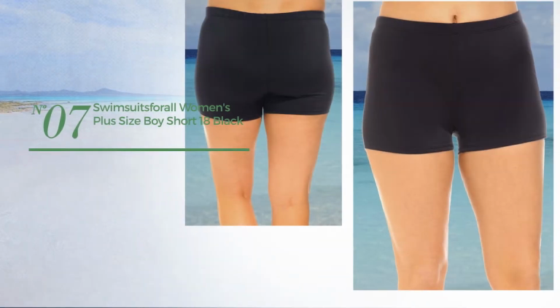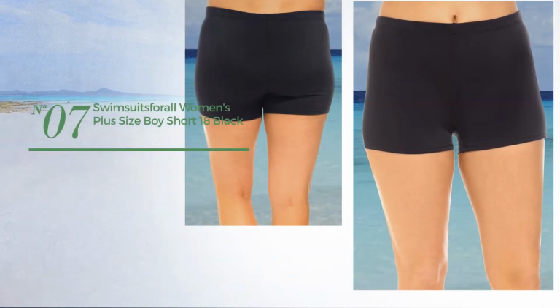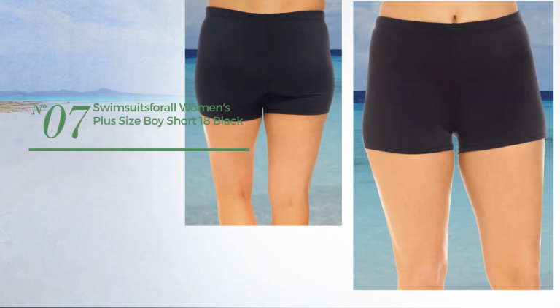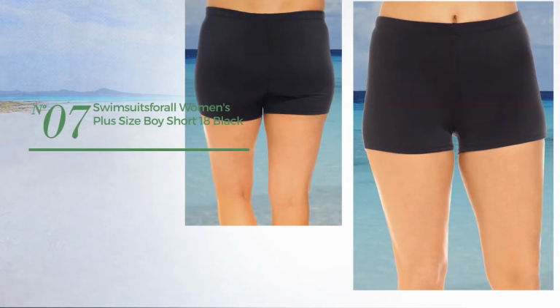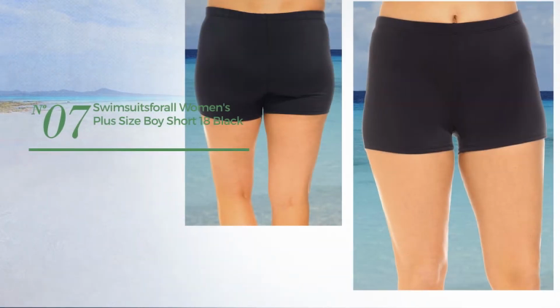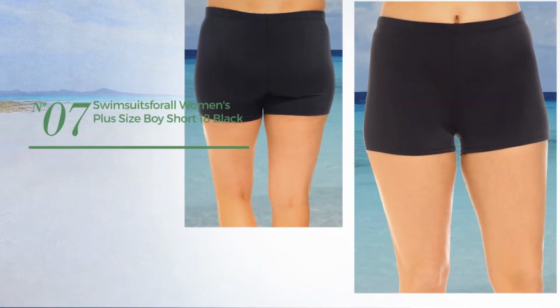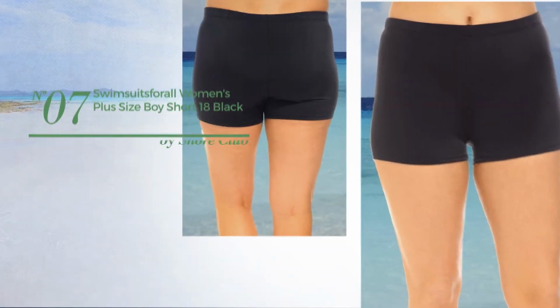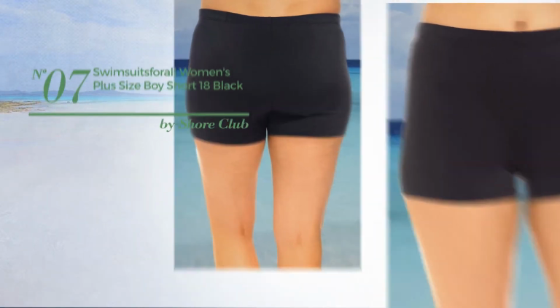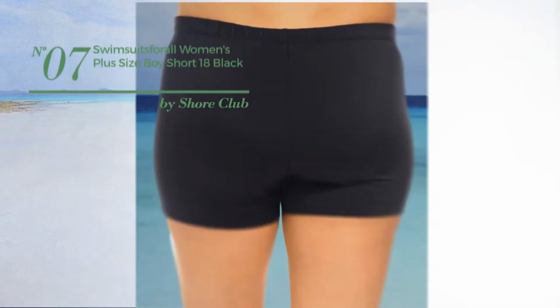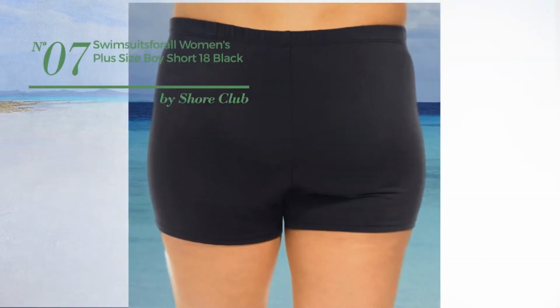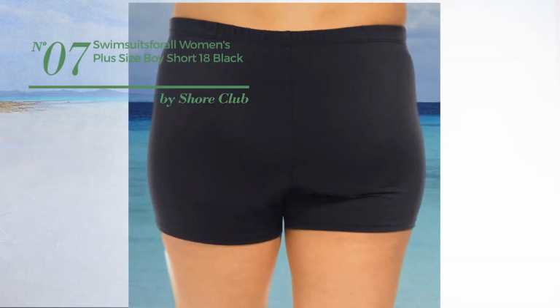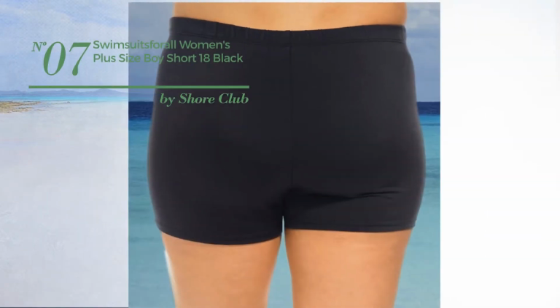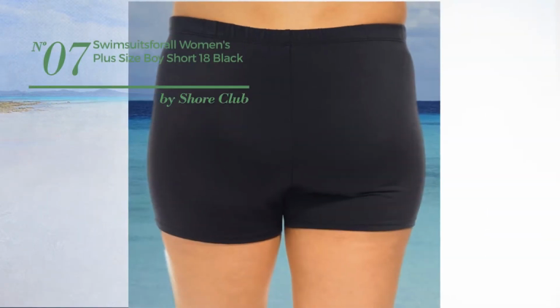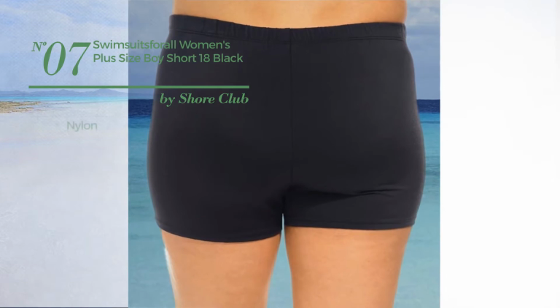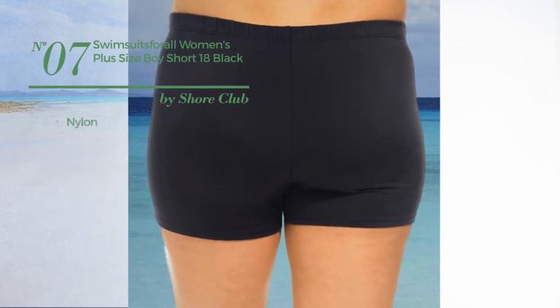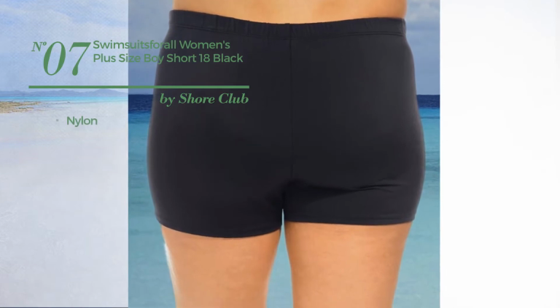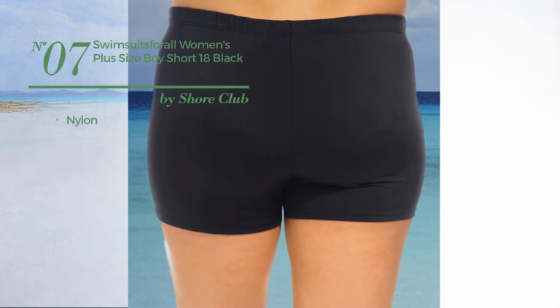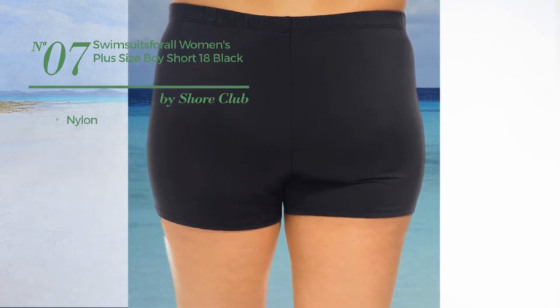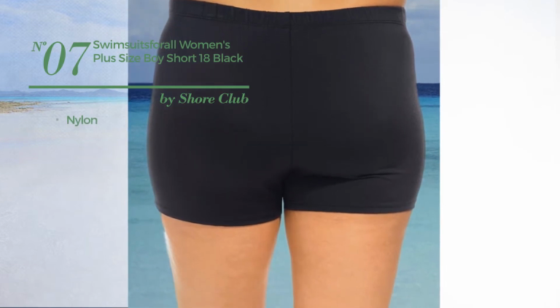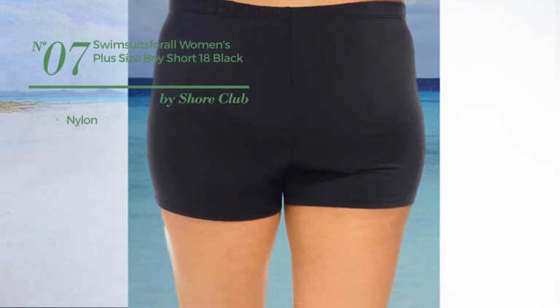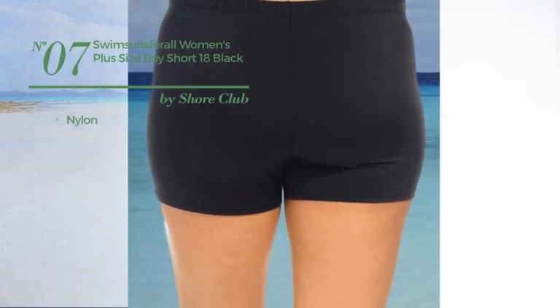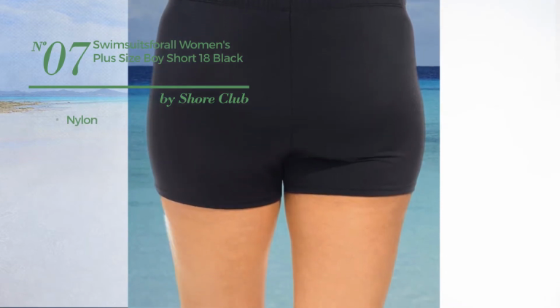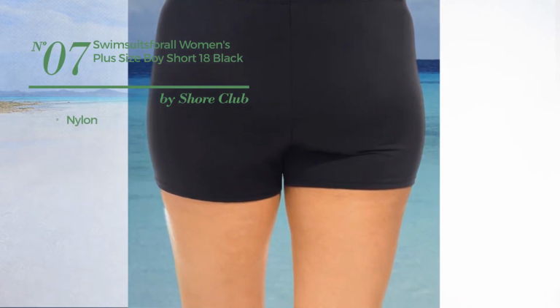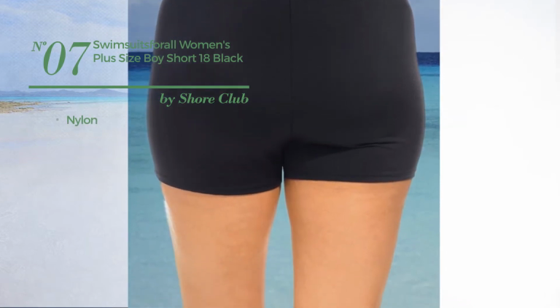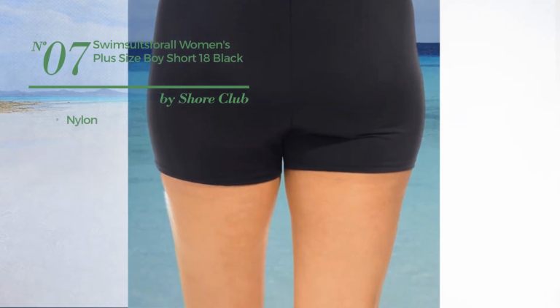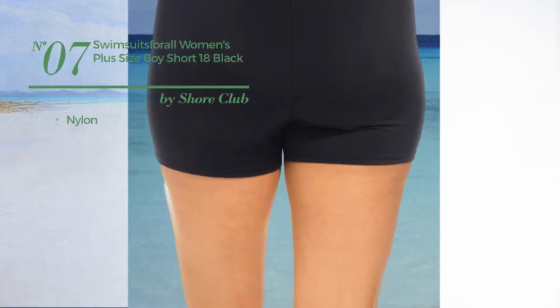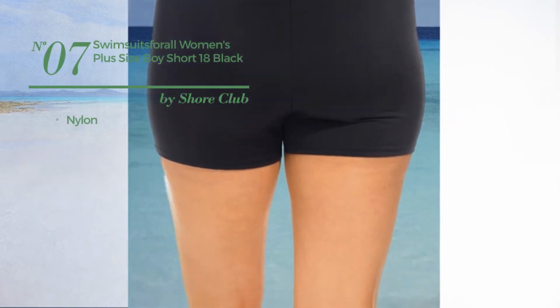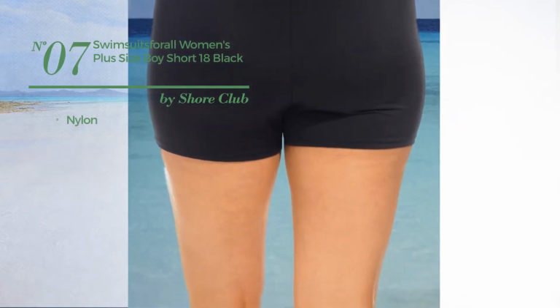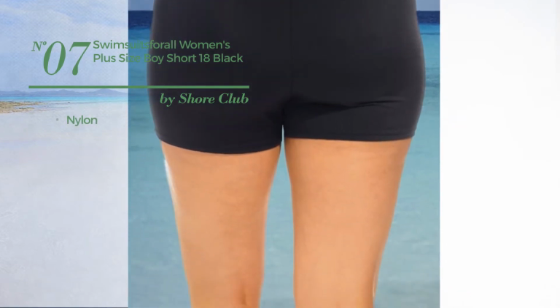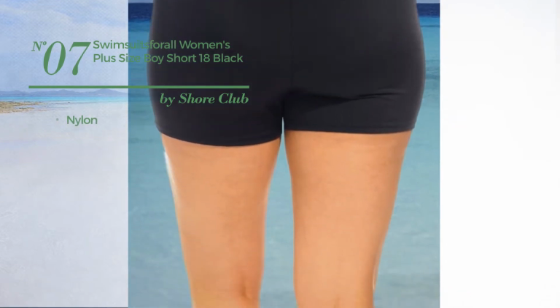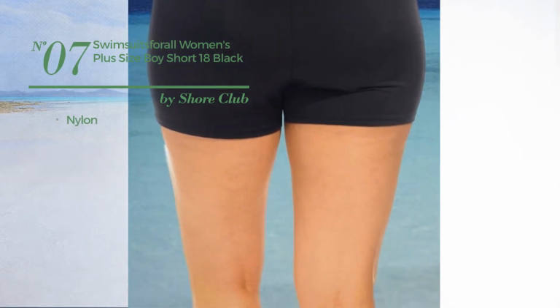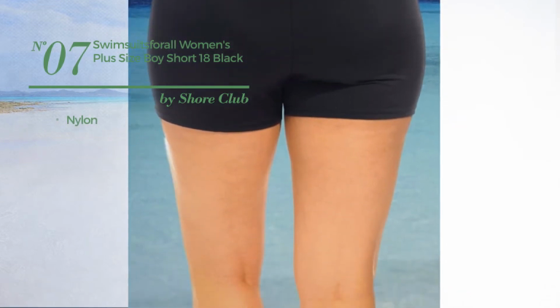Number 7: produced with nylon. Available uniquely in black color.